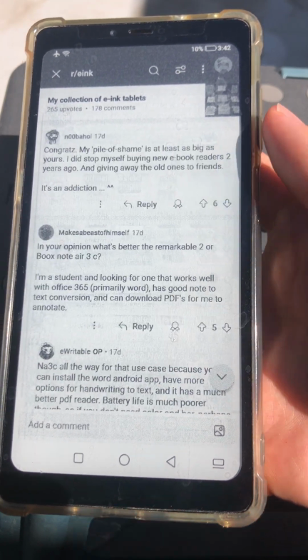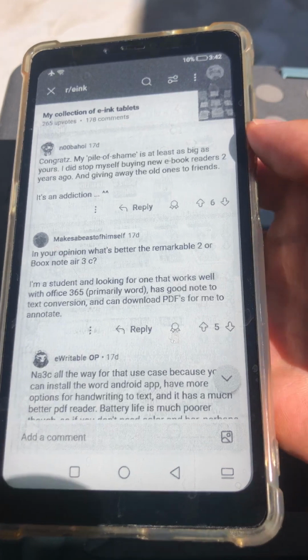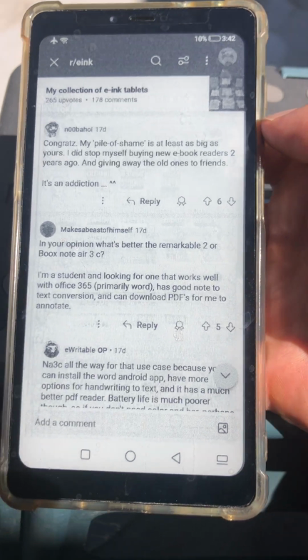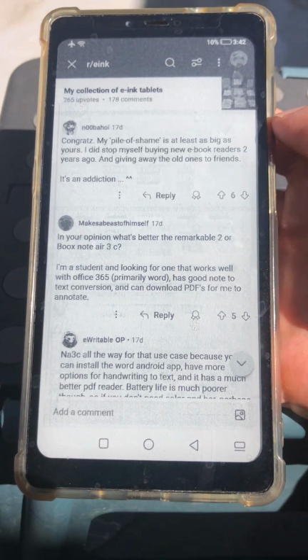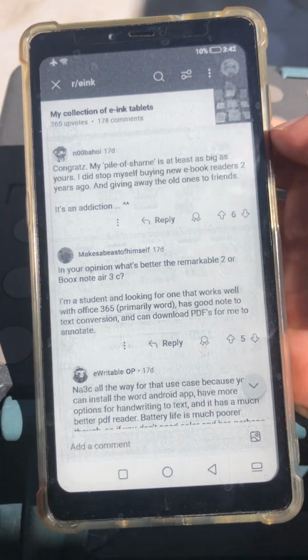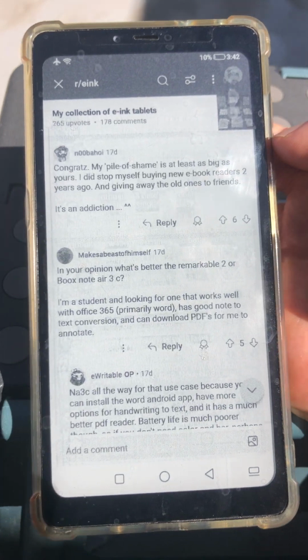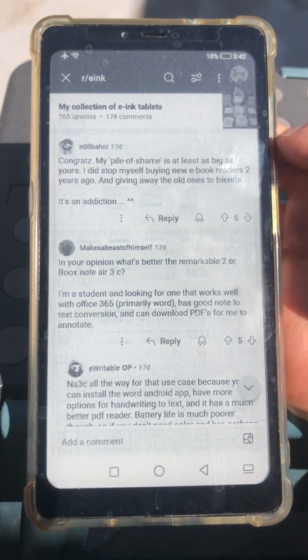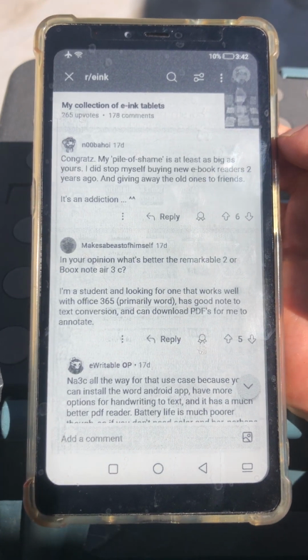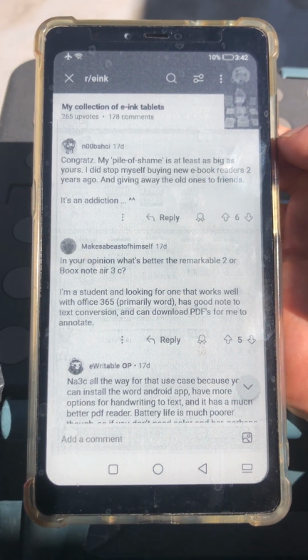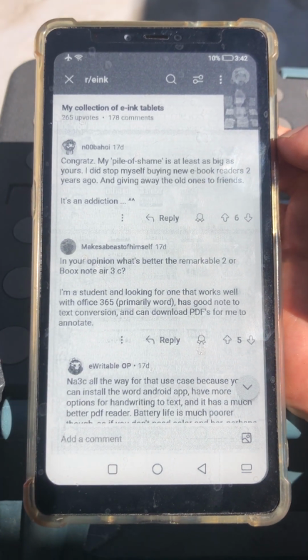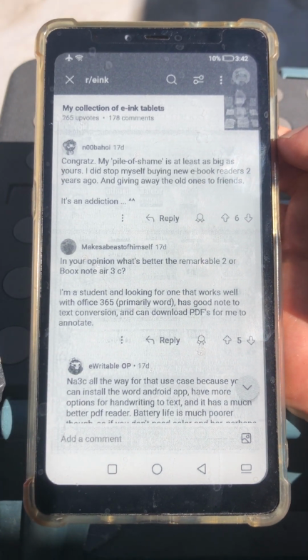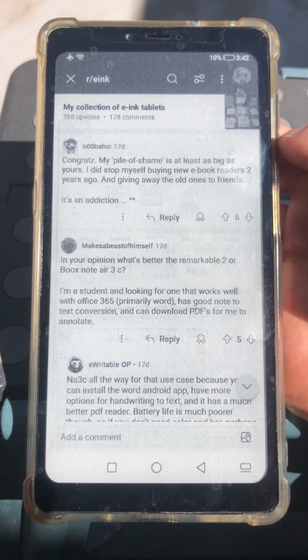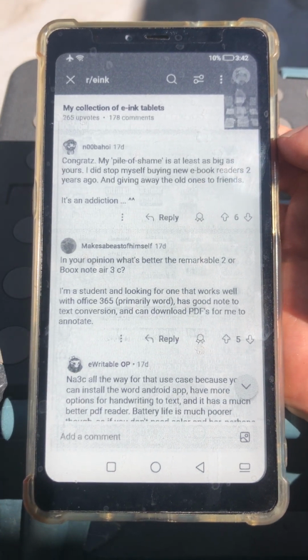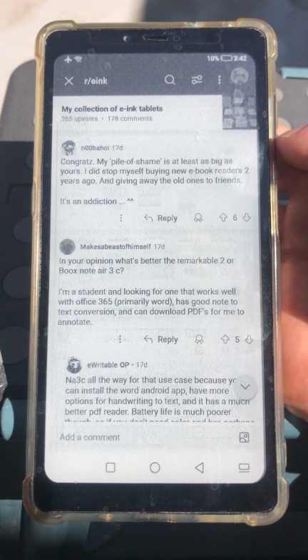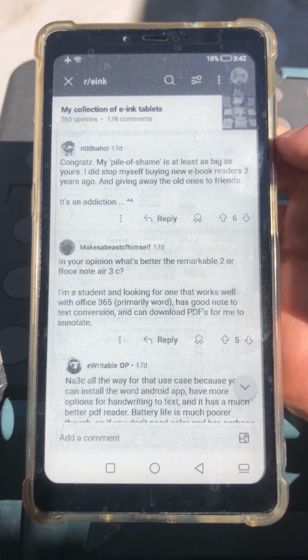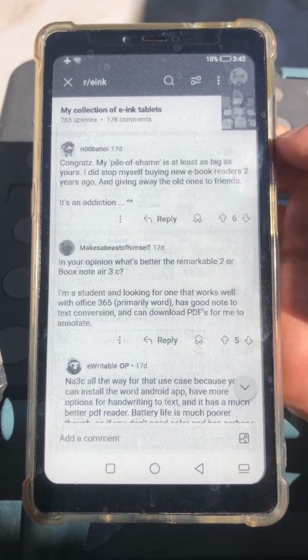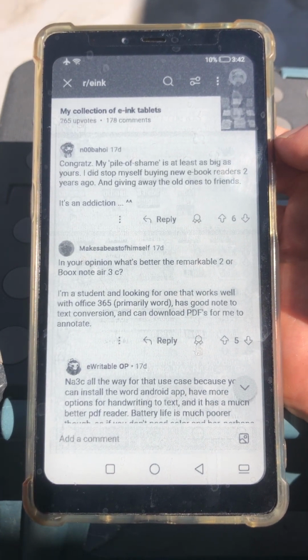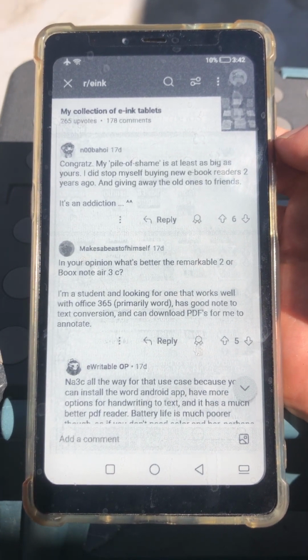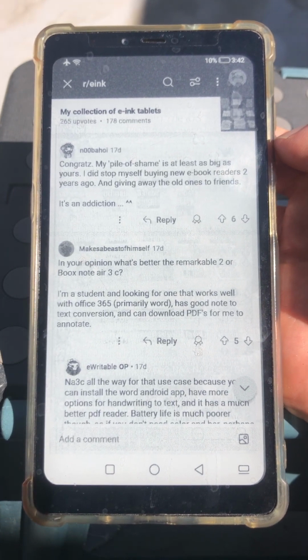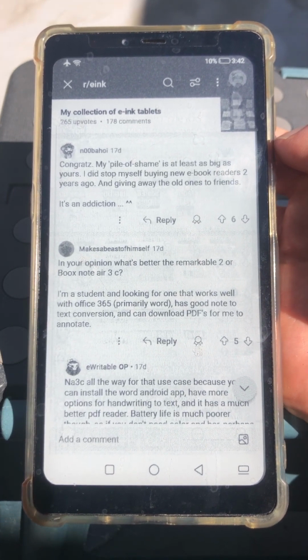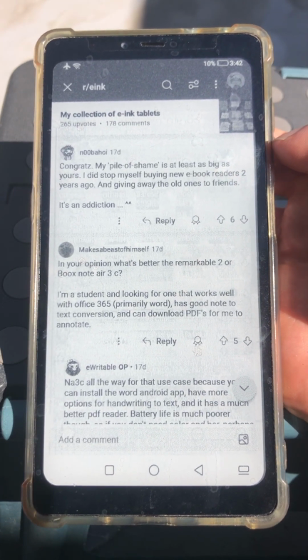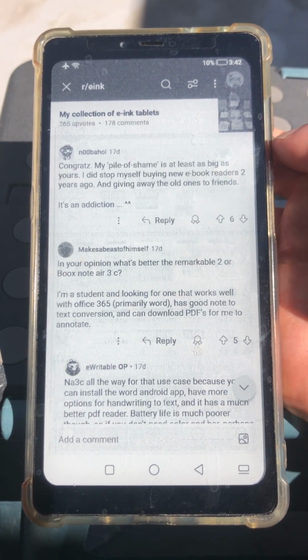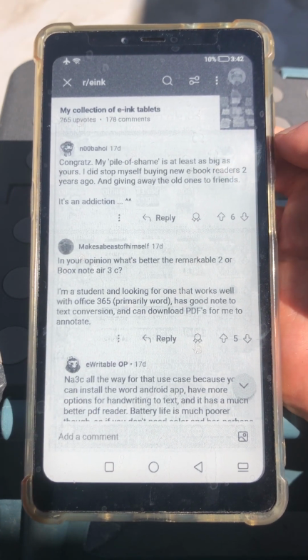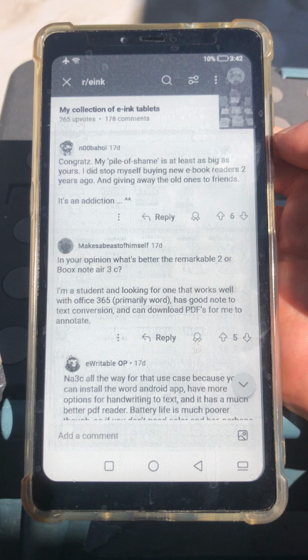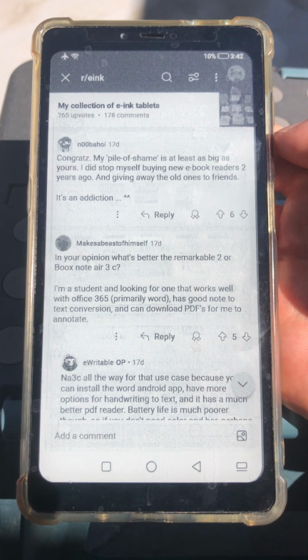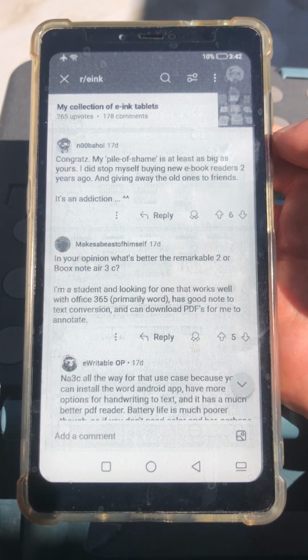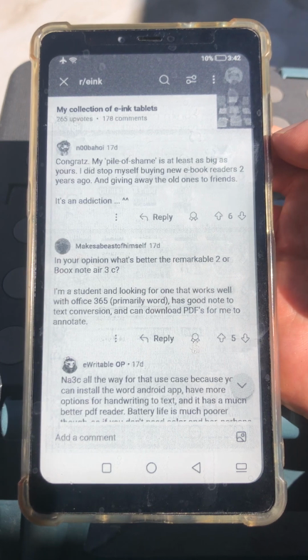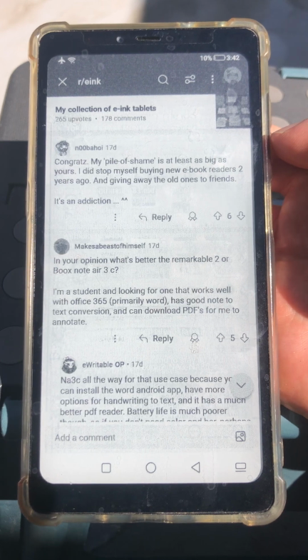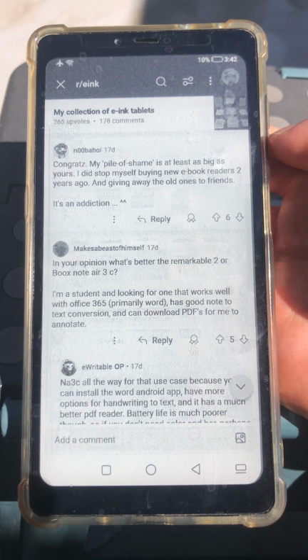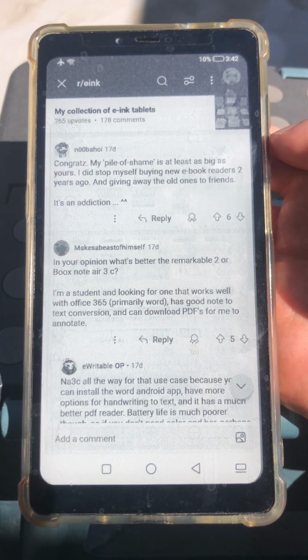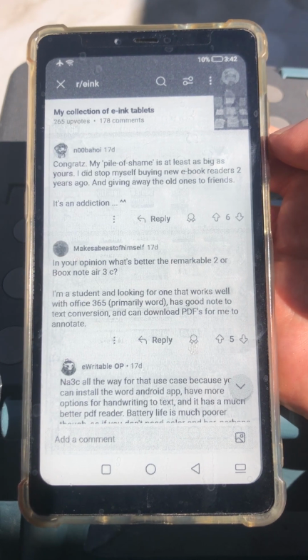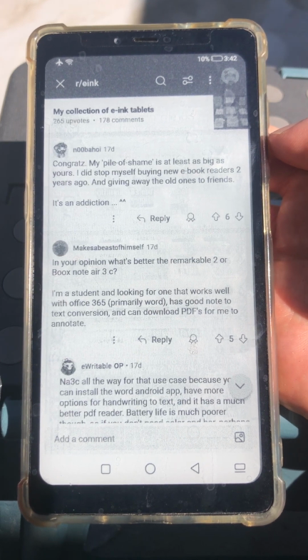That's just a quick overview of different Reddit clients on the Hisense A9 E-Ink Android smartphone. If you like this sort of content, please like, comment, and subscribe. Thanks for watching.